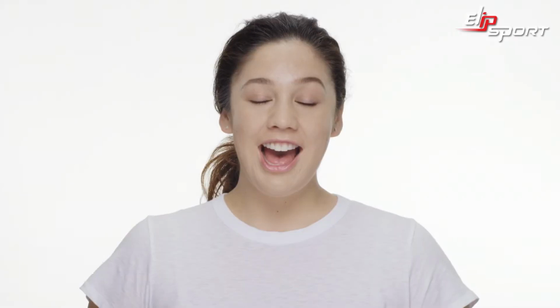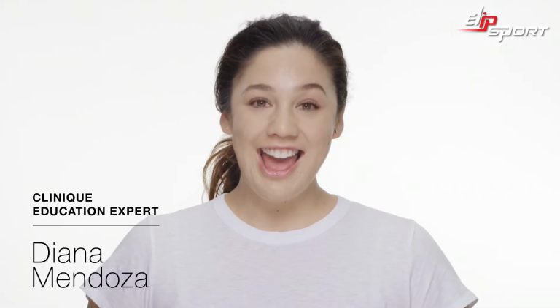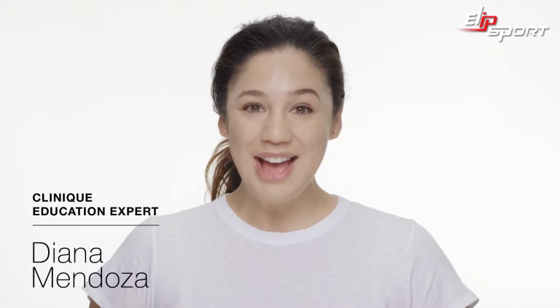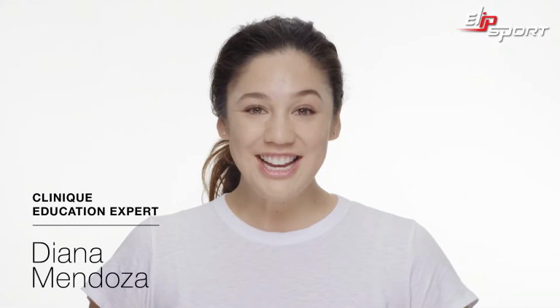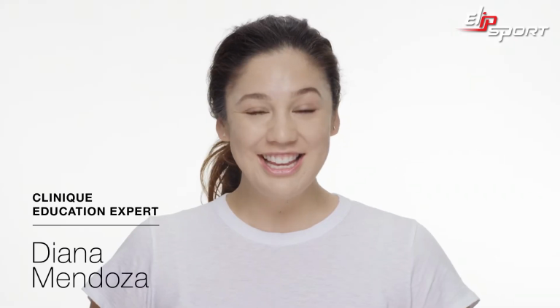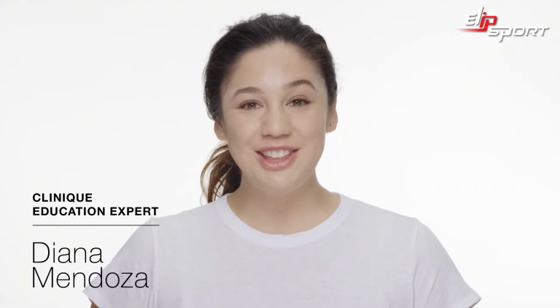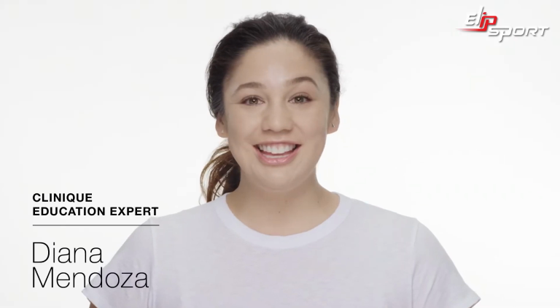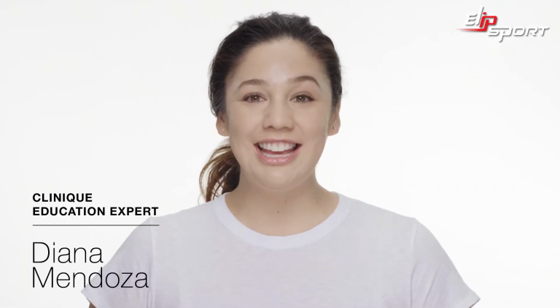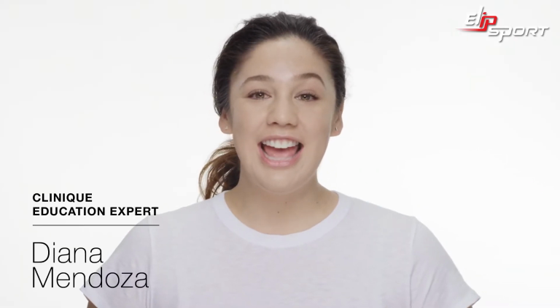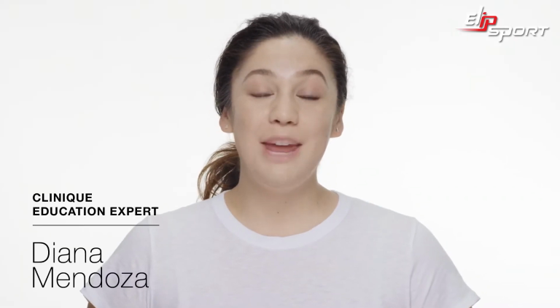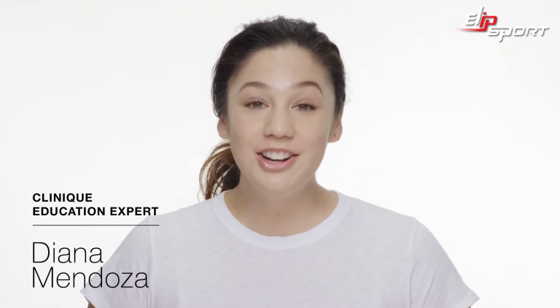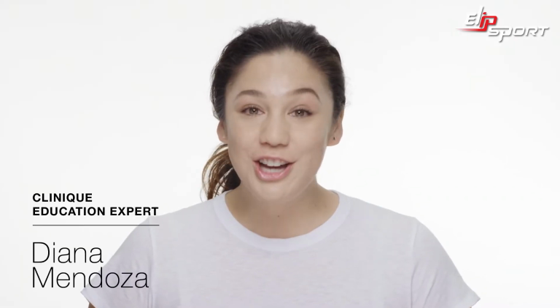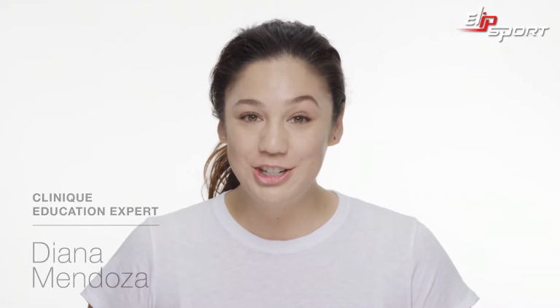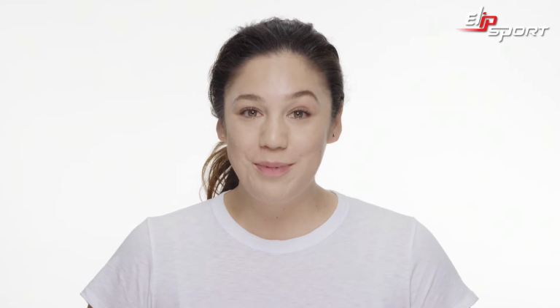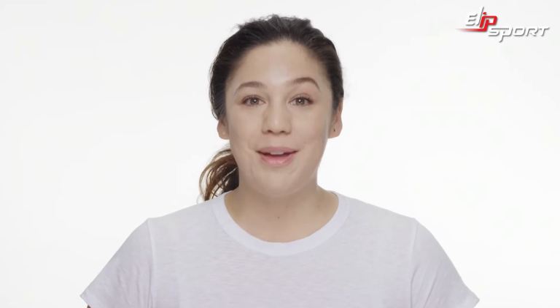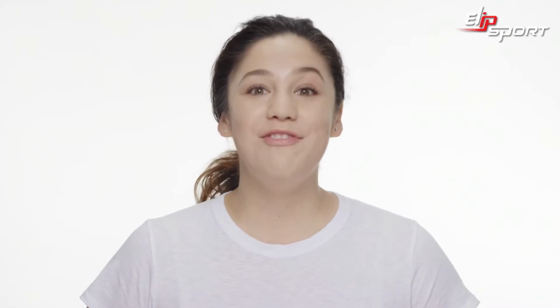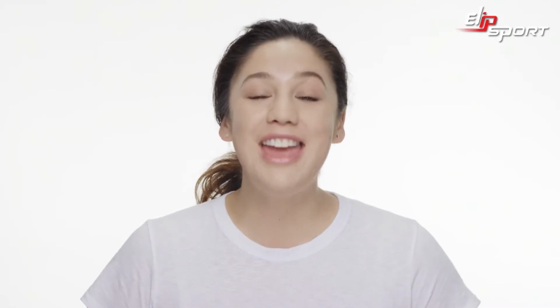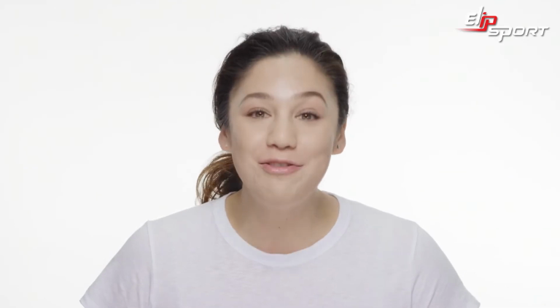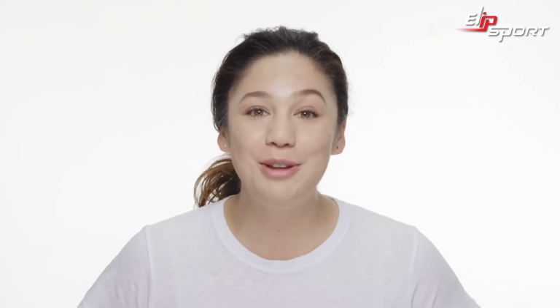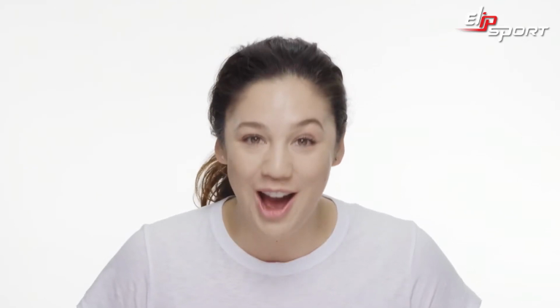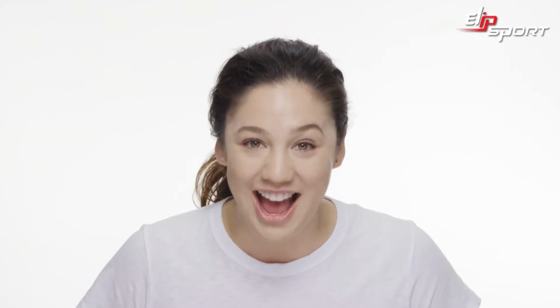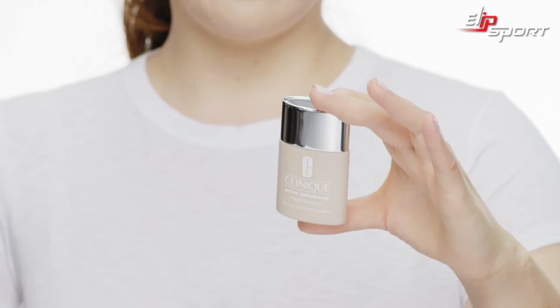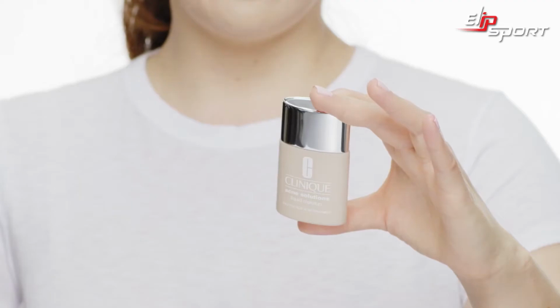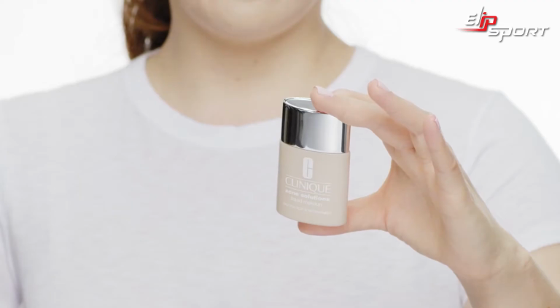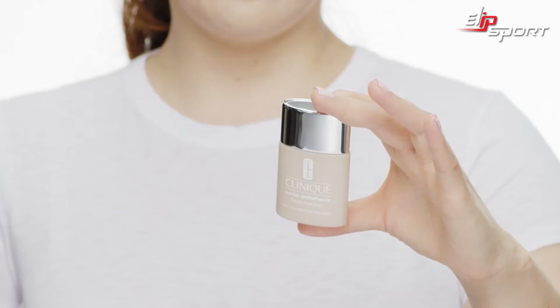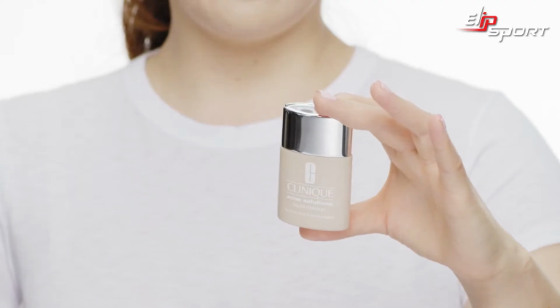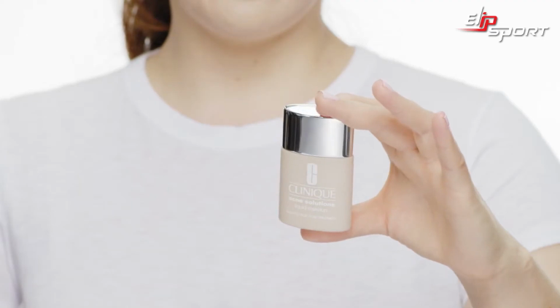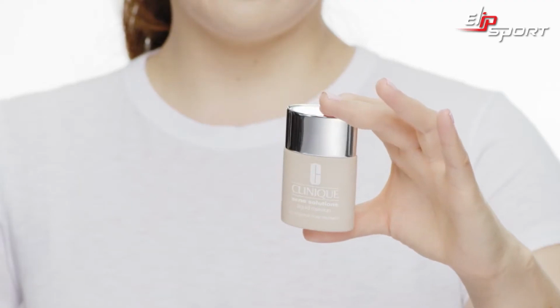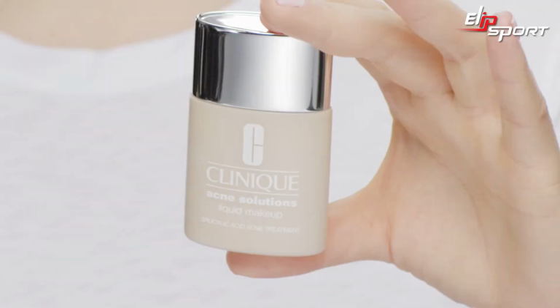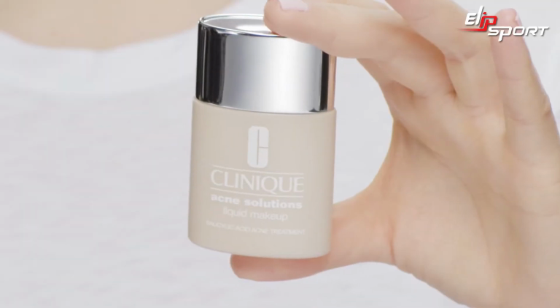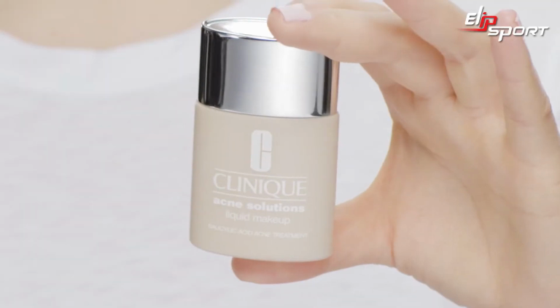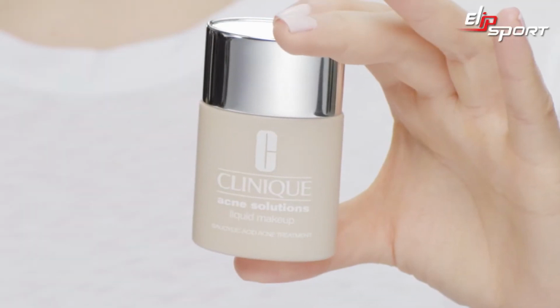Hi, I'm Diana with Clinique, and I'm here to talk to you about my favorite product, Acne Solutions Liquid Makeup.